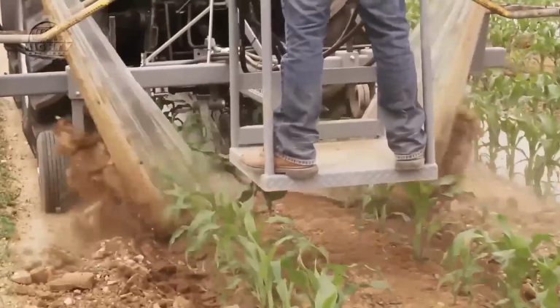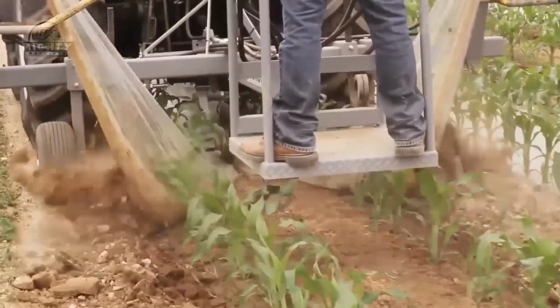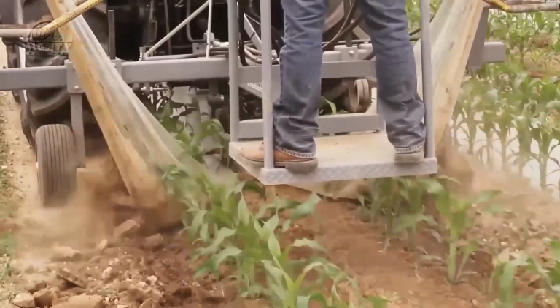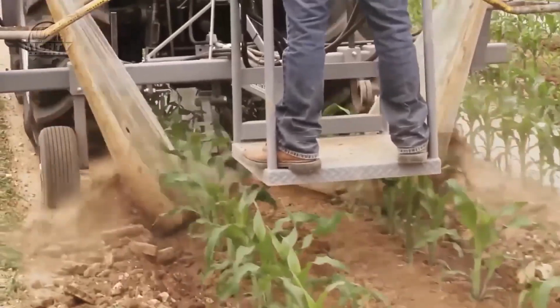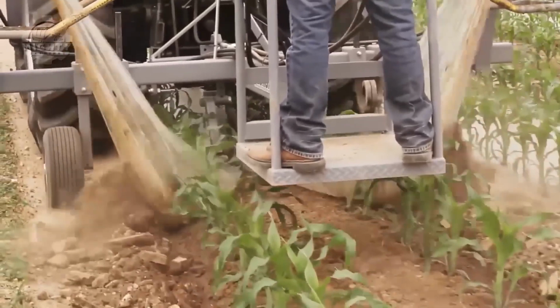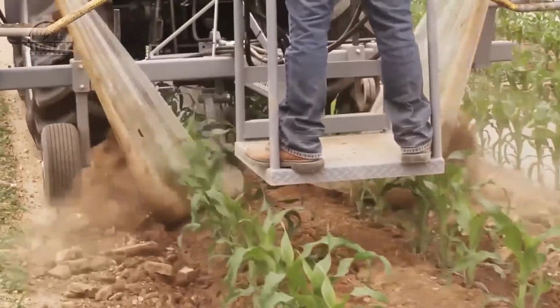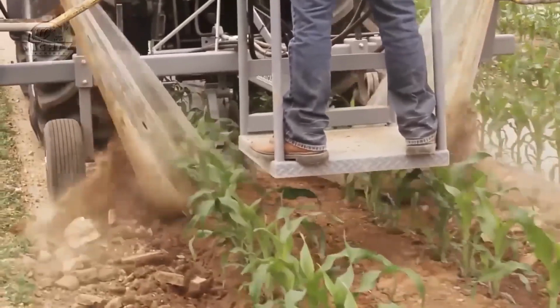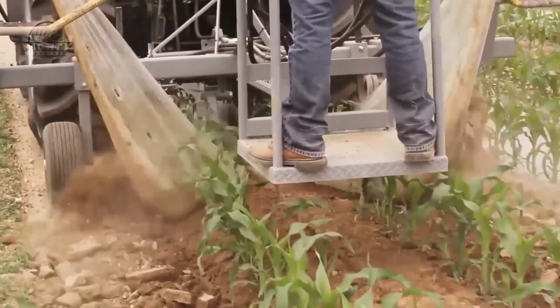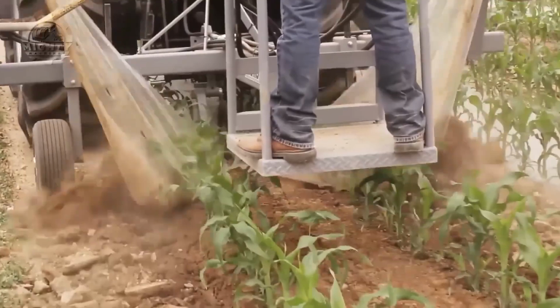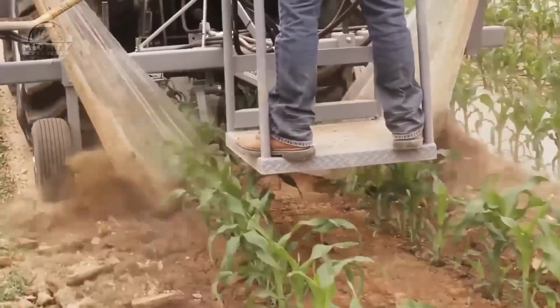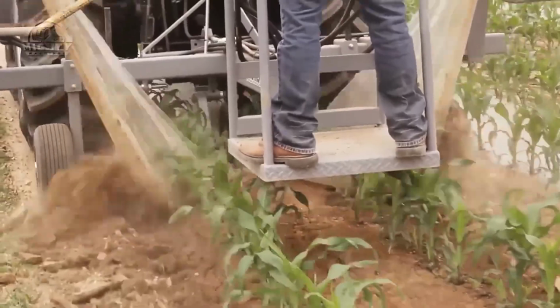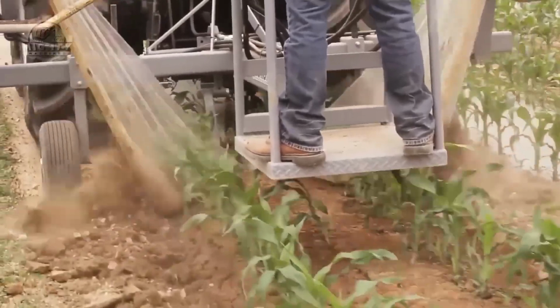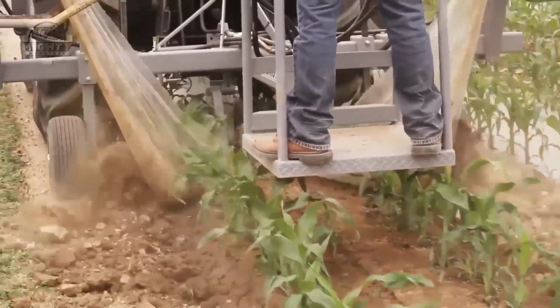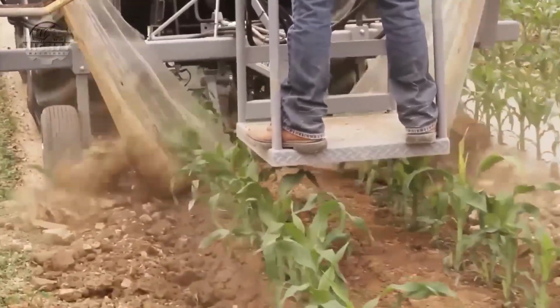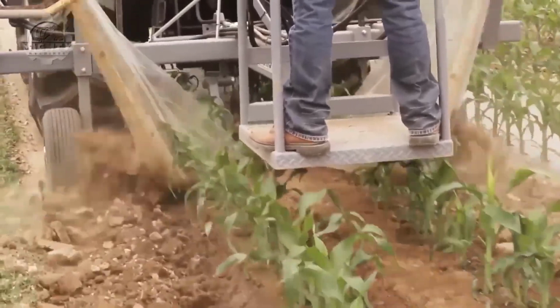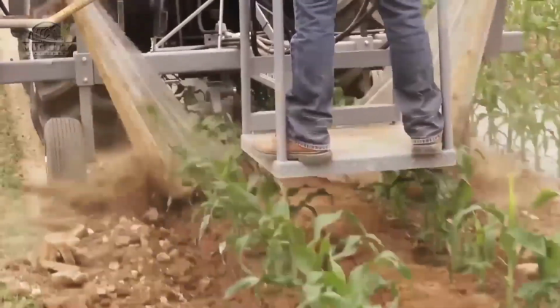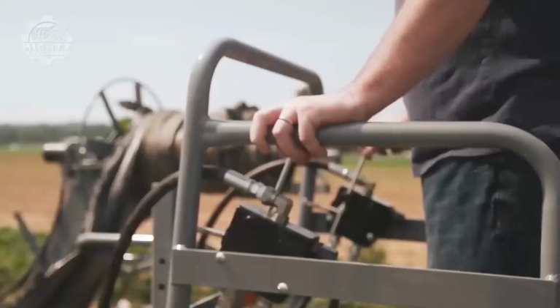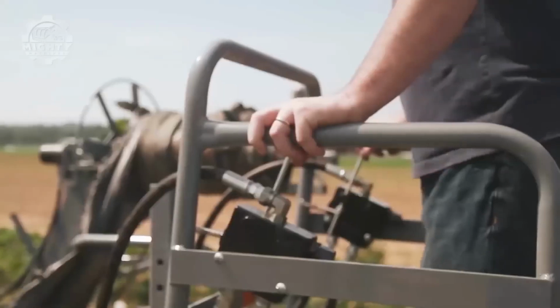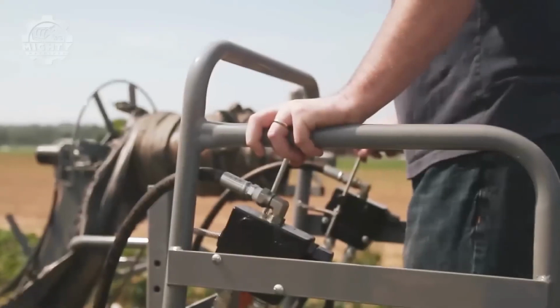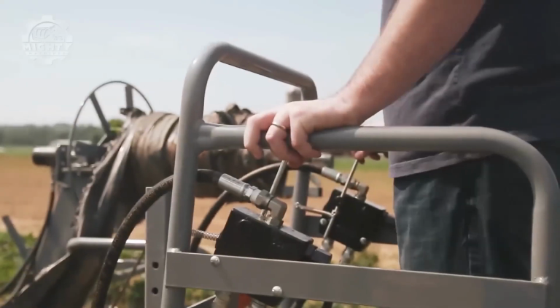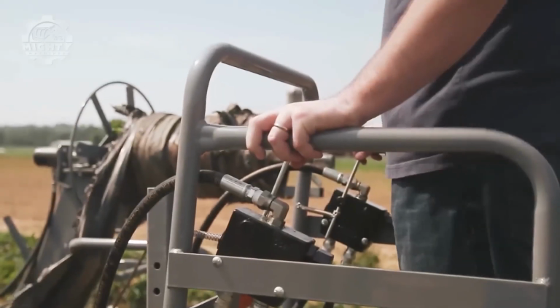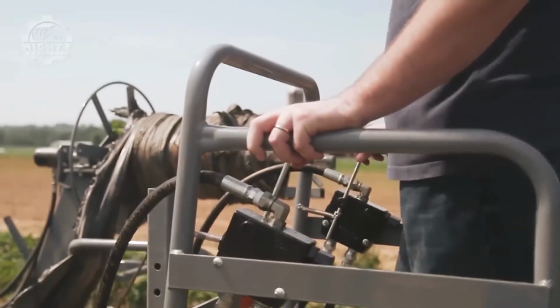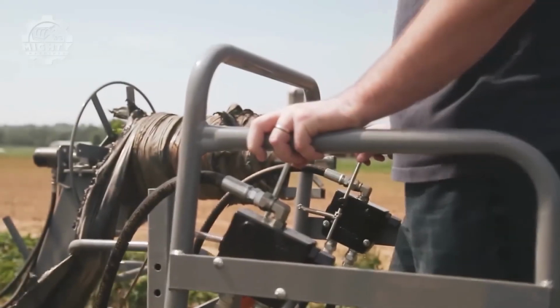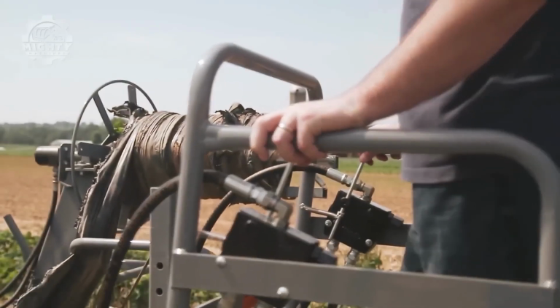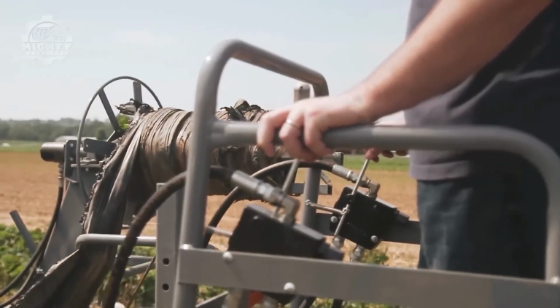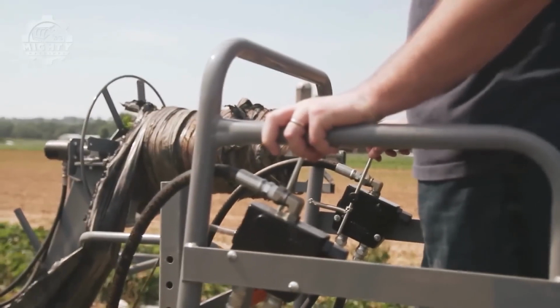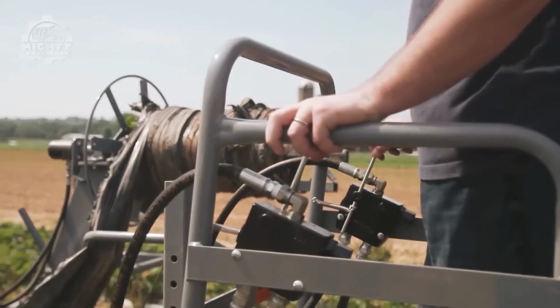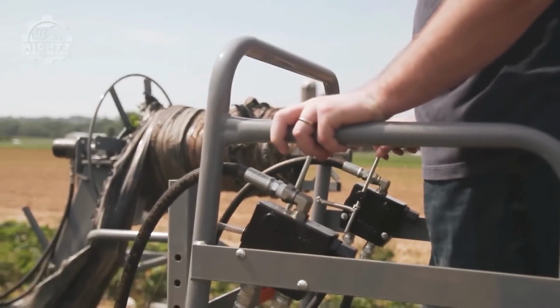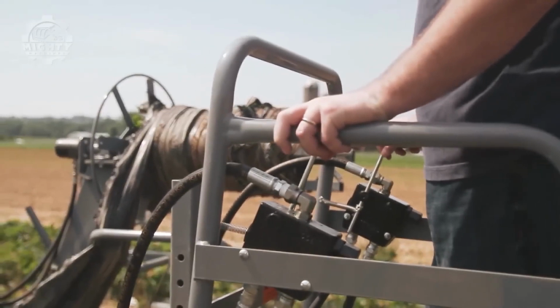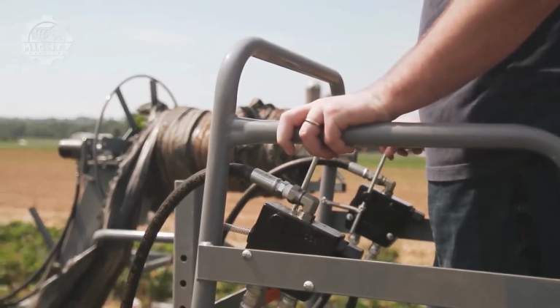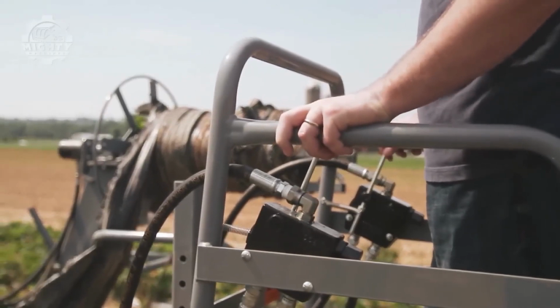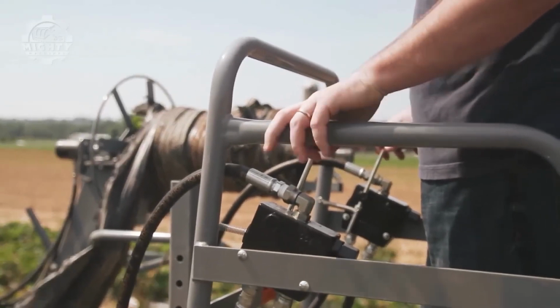This machine recovers plastic at the speed of 3 to 5 miles per hour.